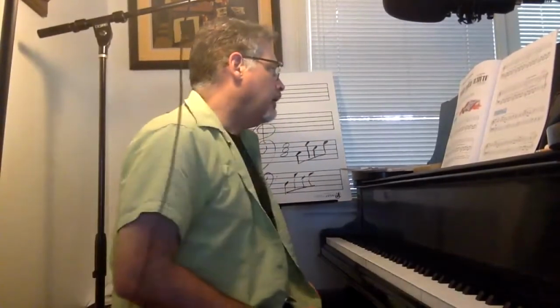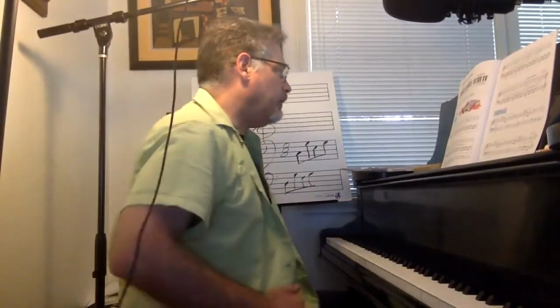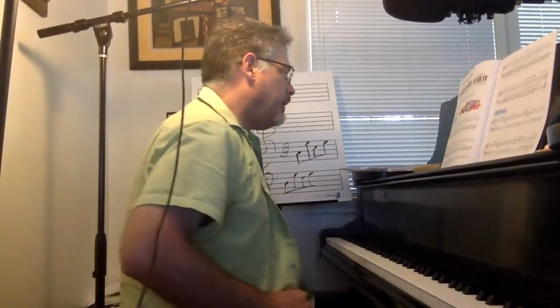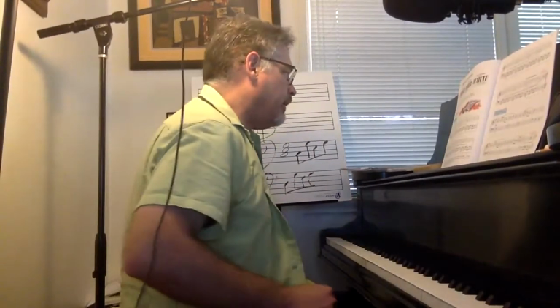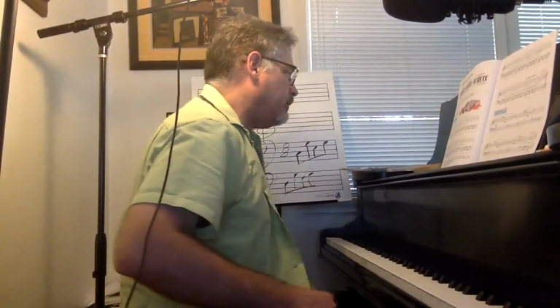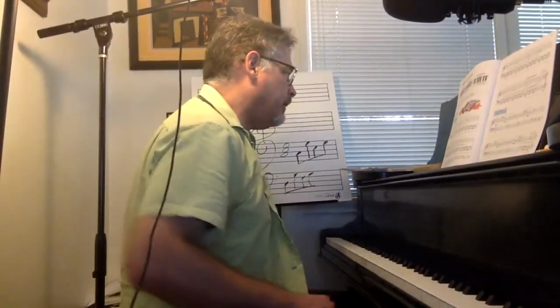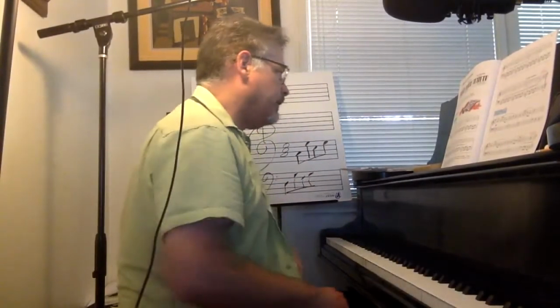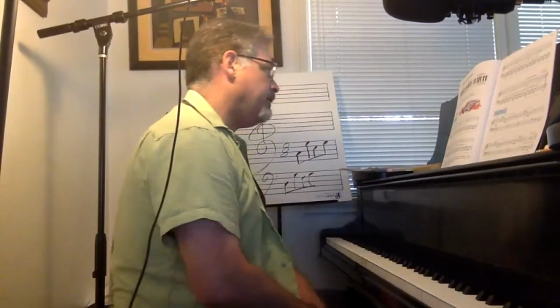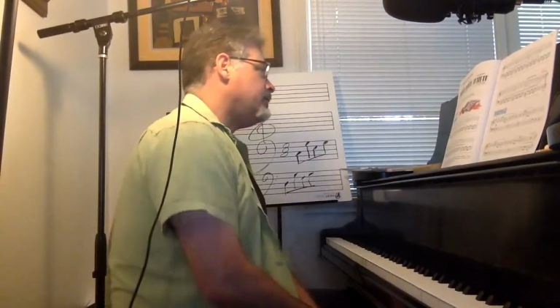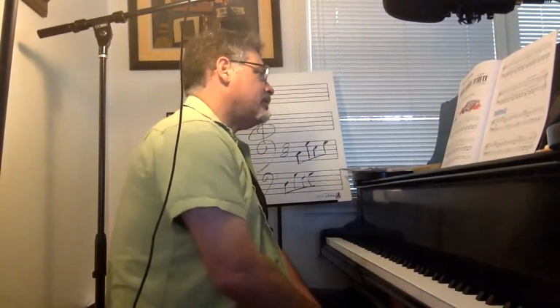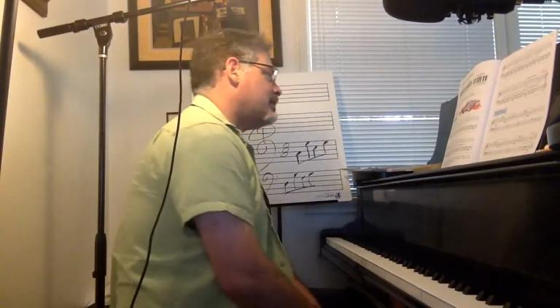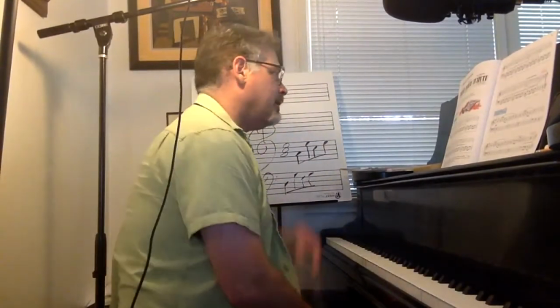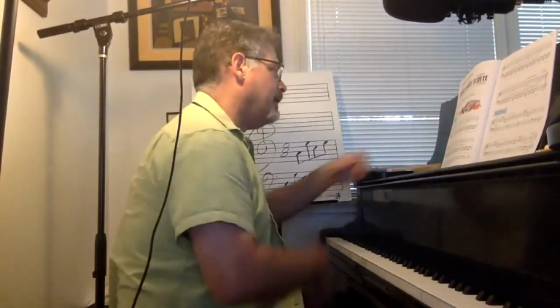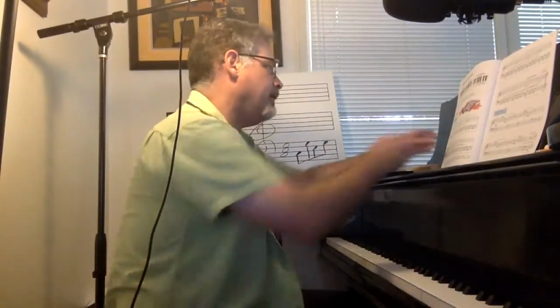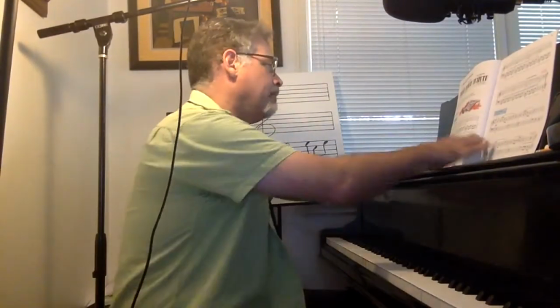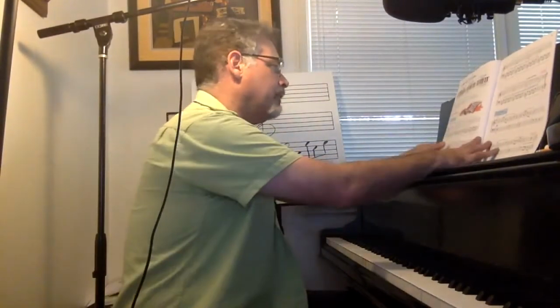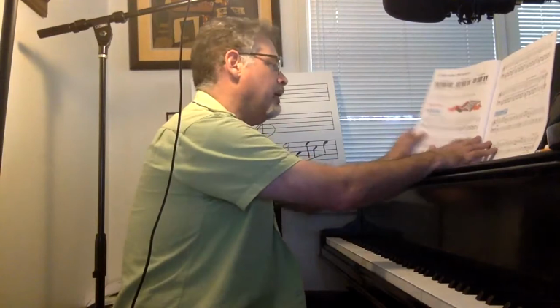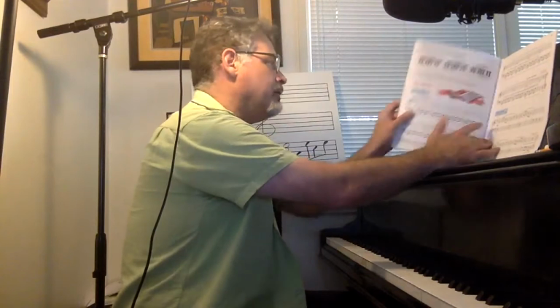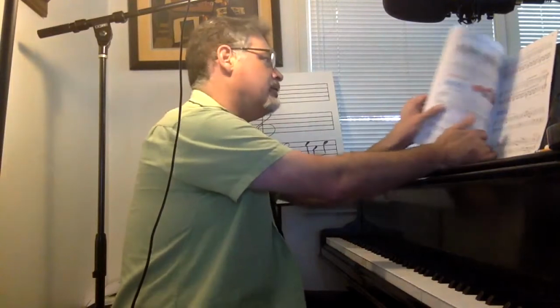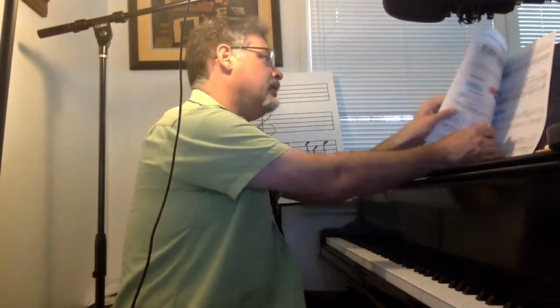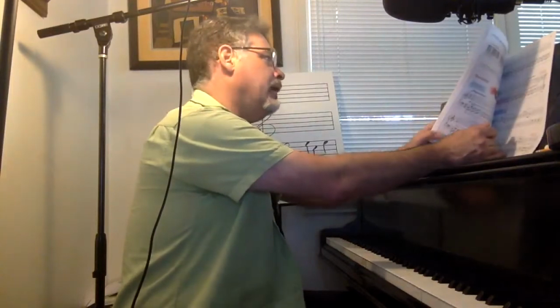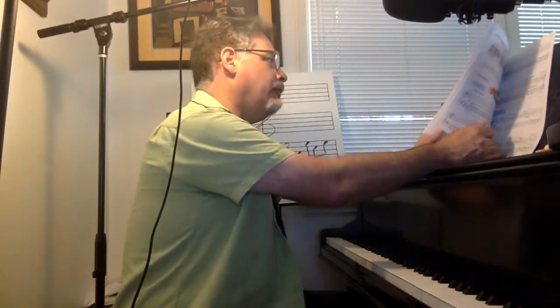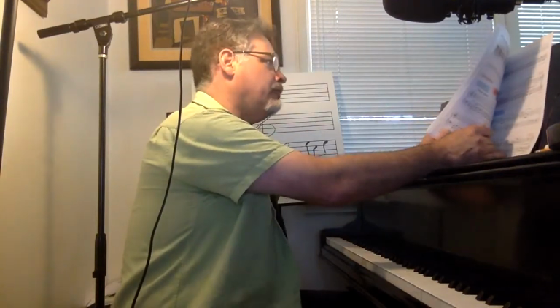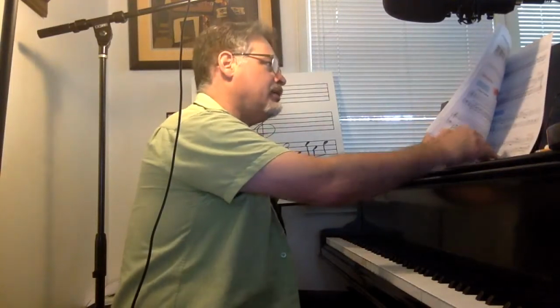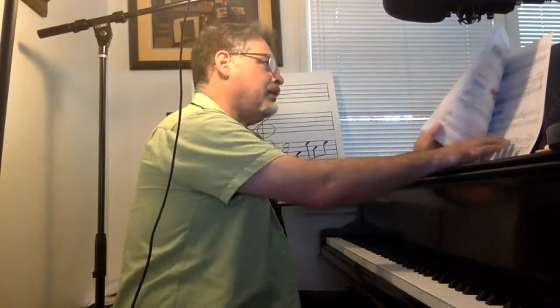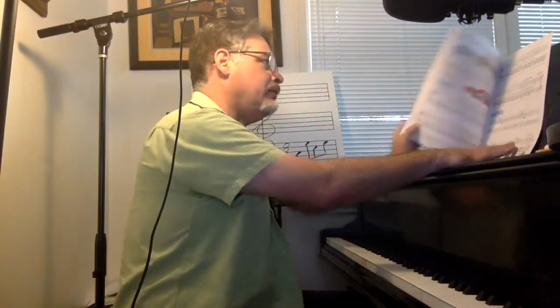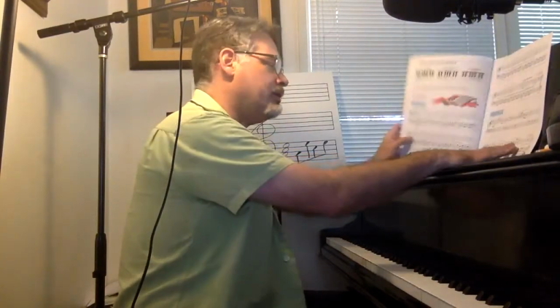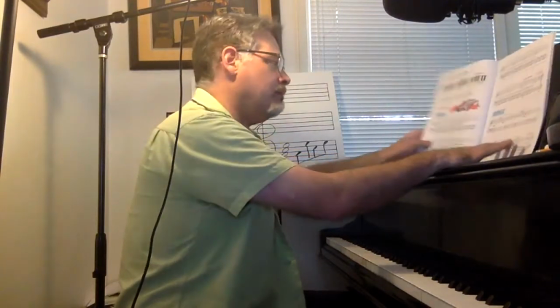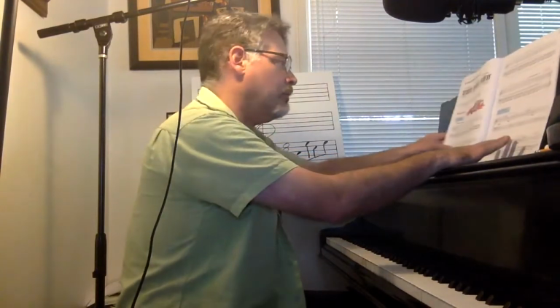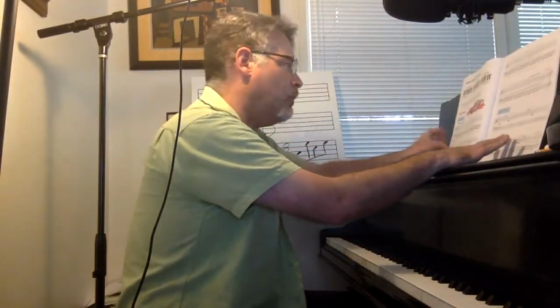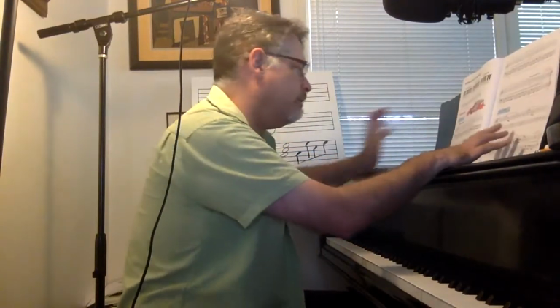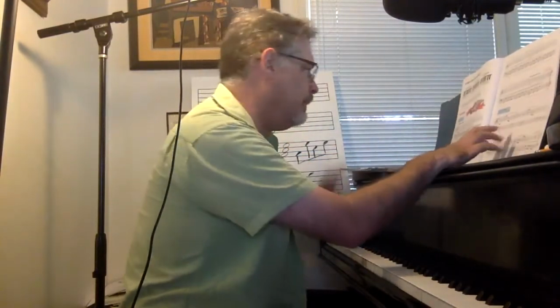Michael Crane here. This is Sonatina, and this is in Alfred Basic Piano Lesson Book 1b.